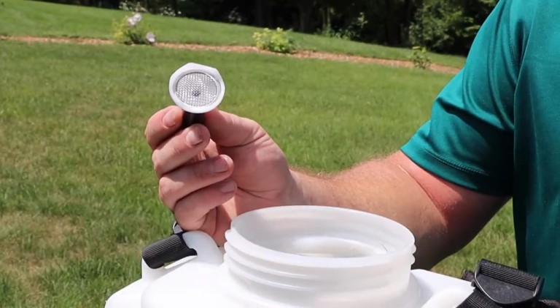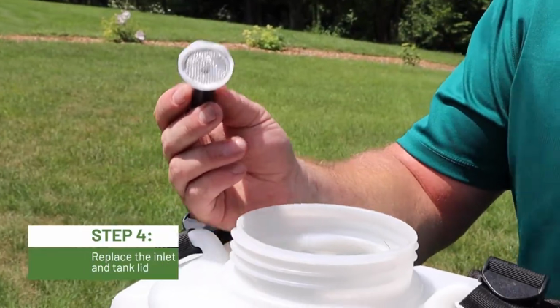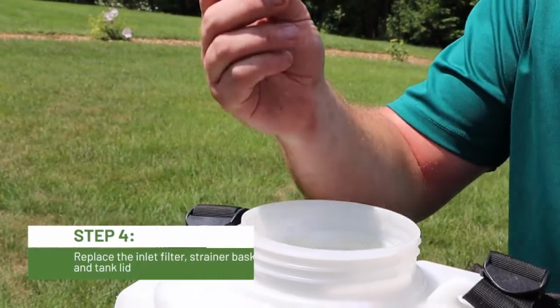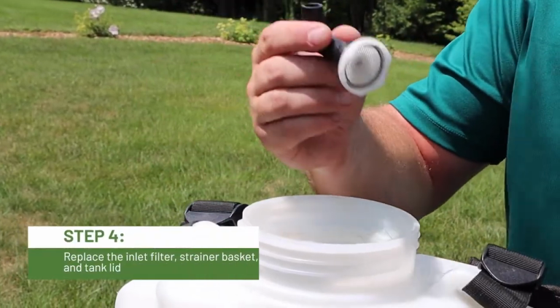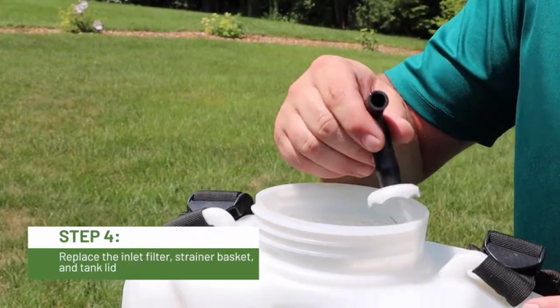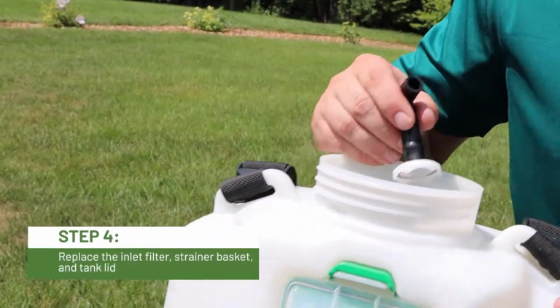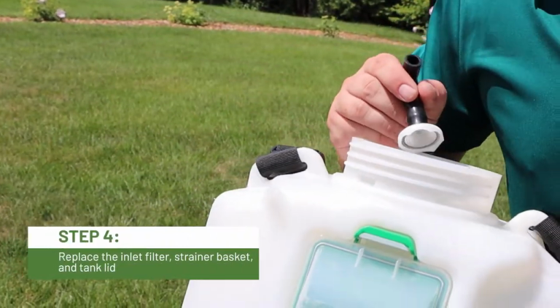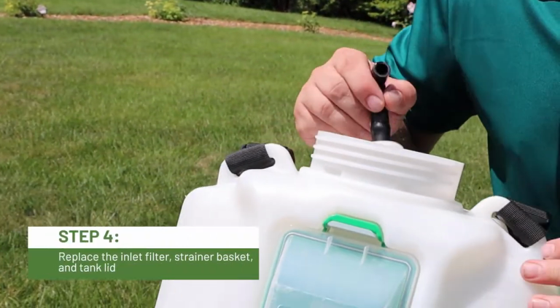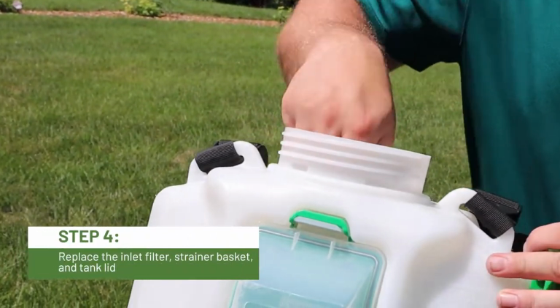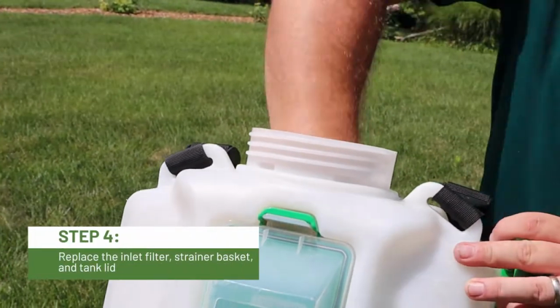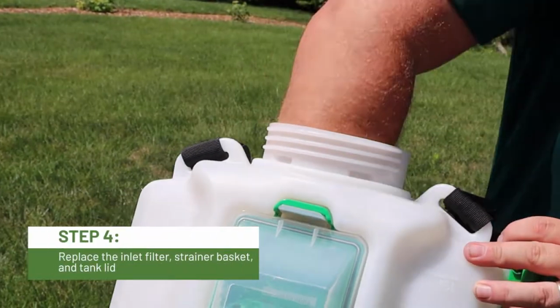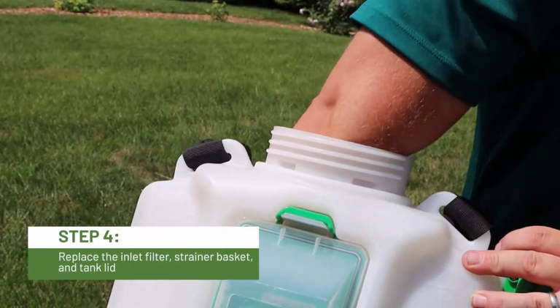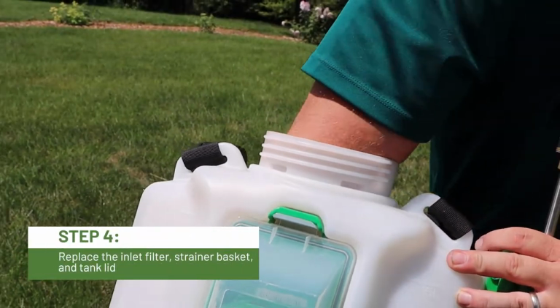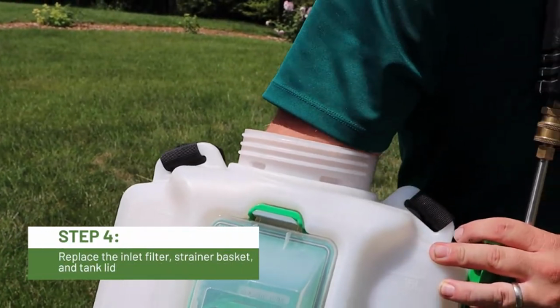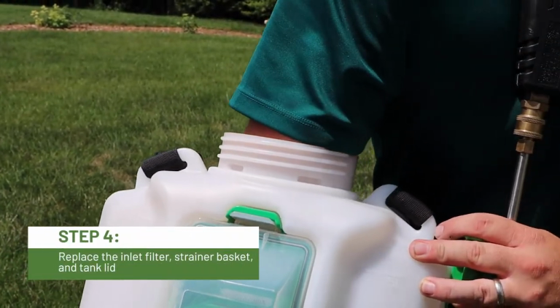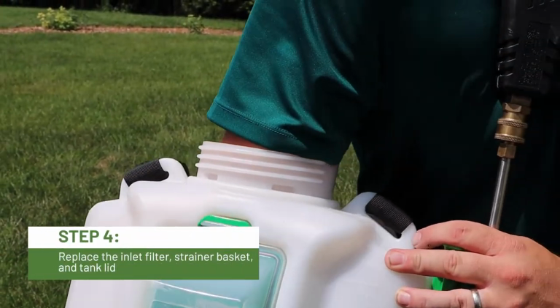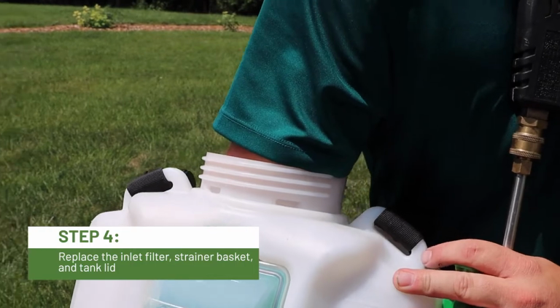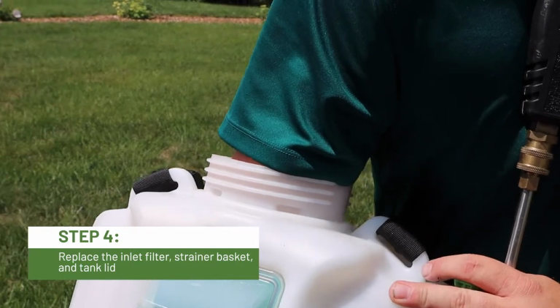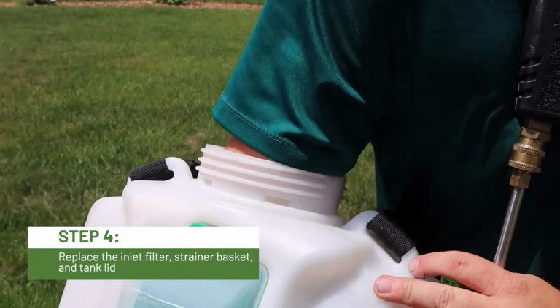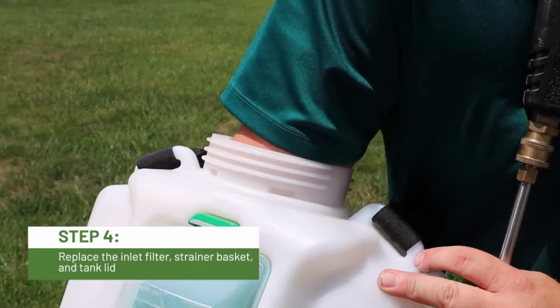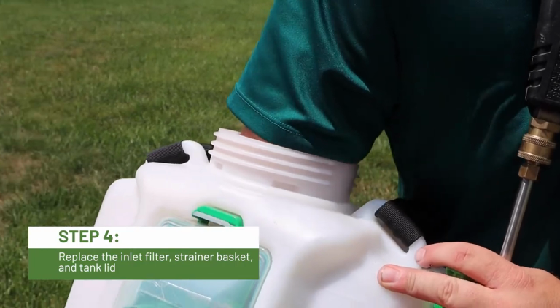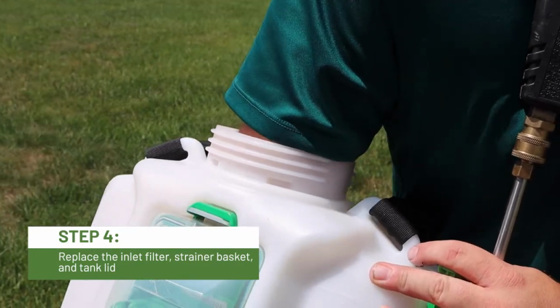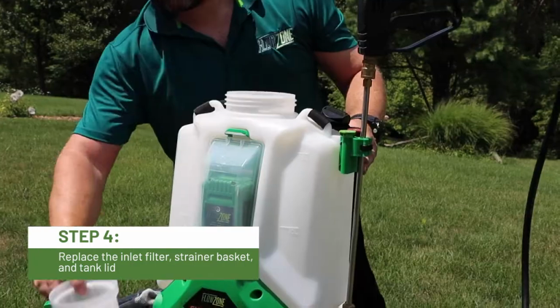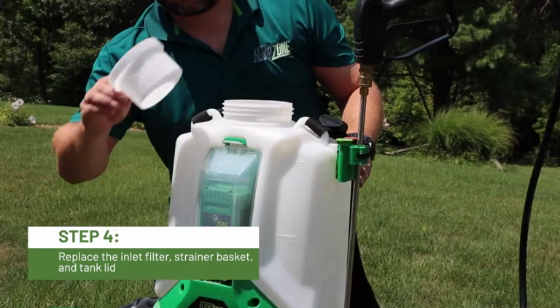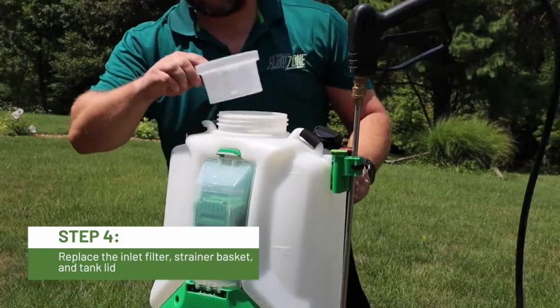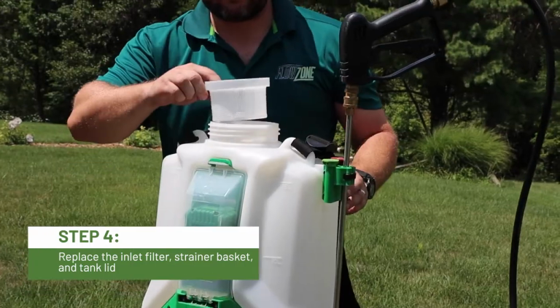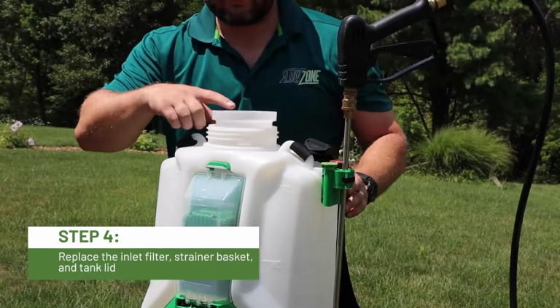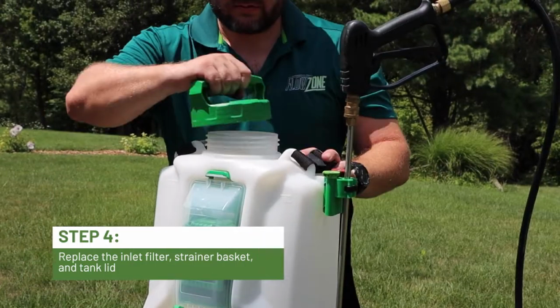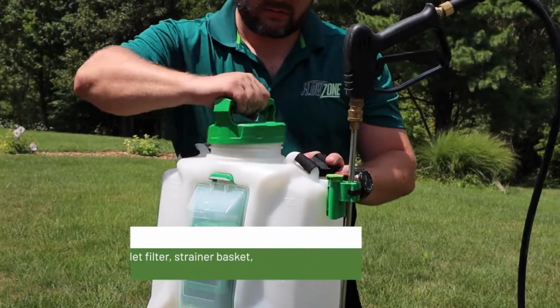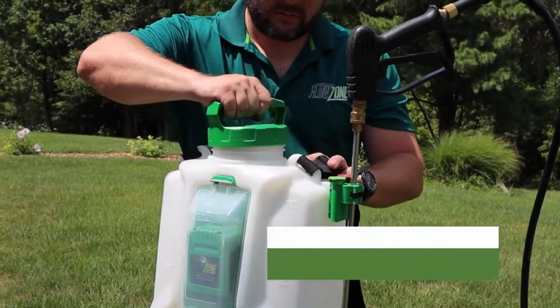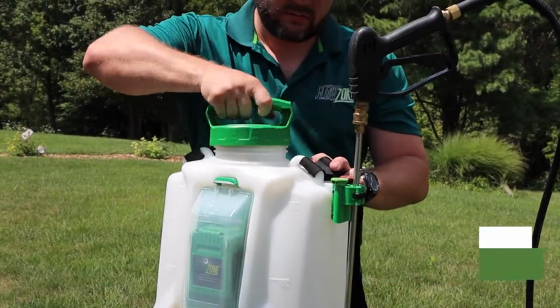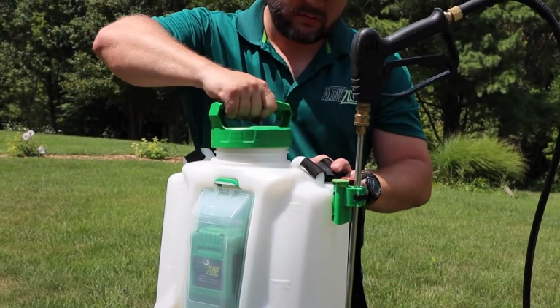Once the hose has been removed, you can reattach the inlet filter to the barb. Place the tank strainer at the opening and secure the tank lid.